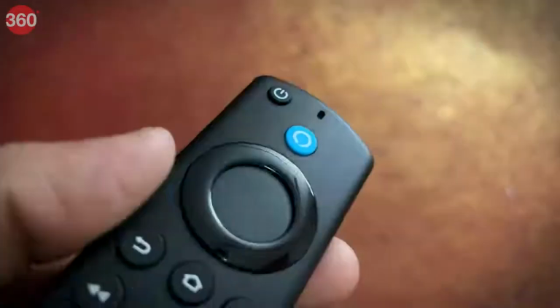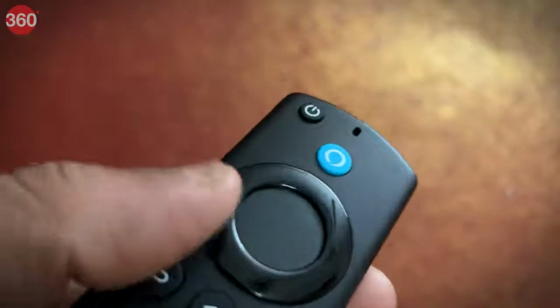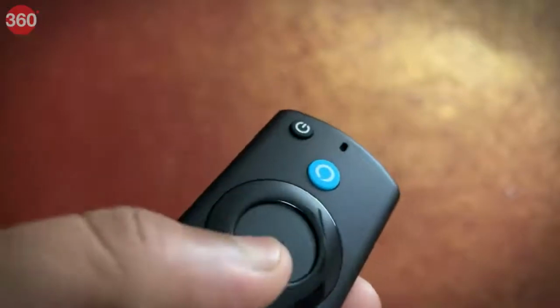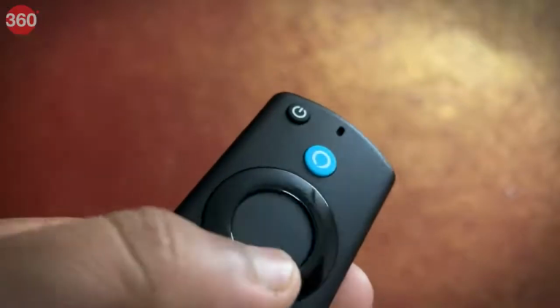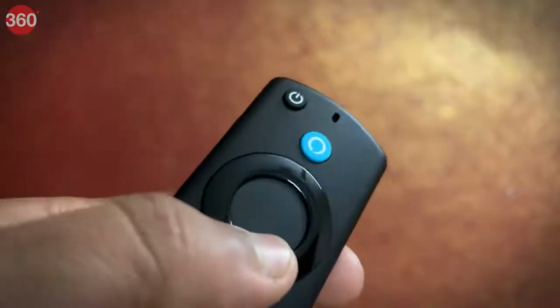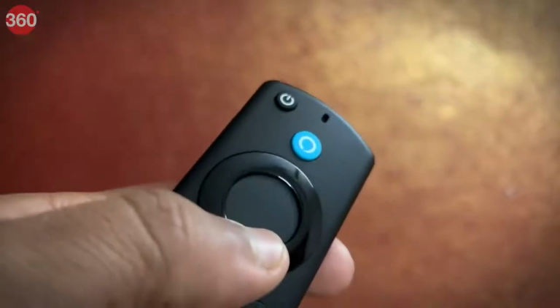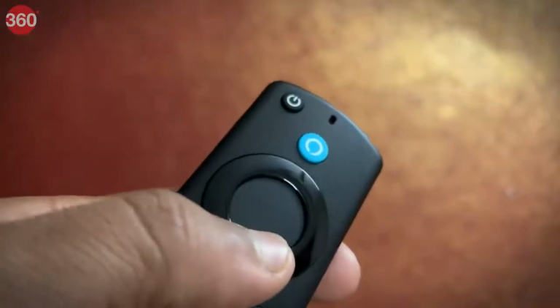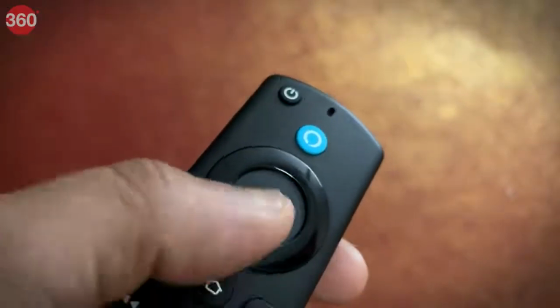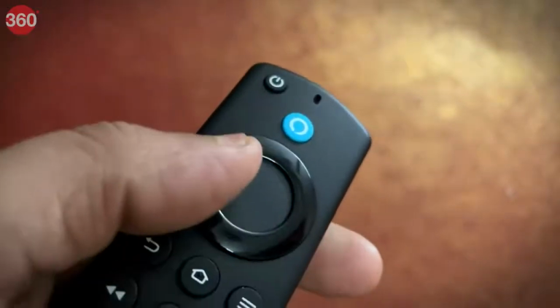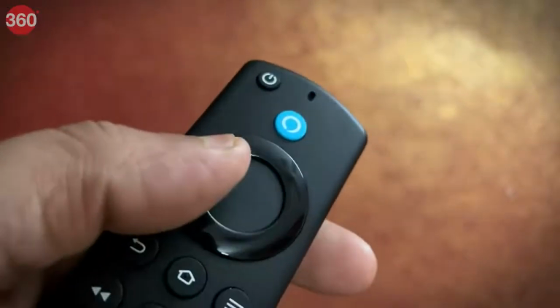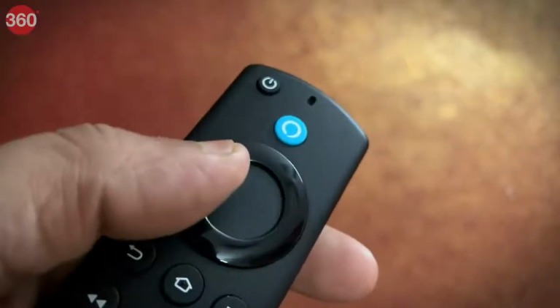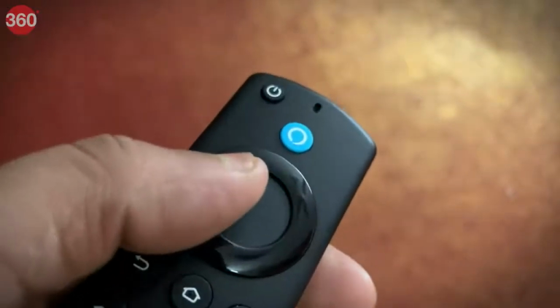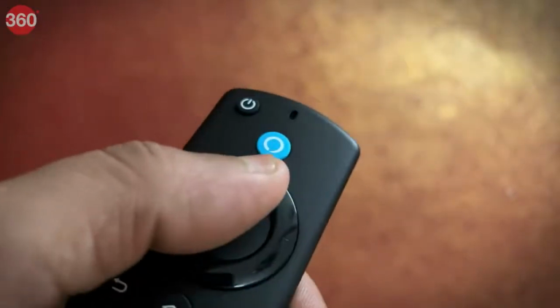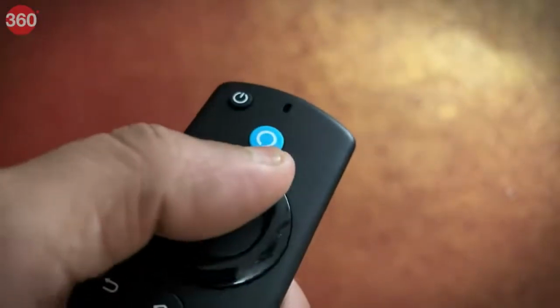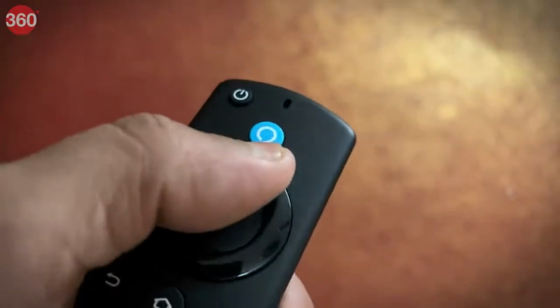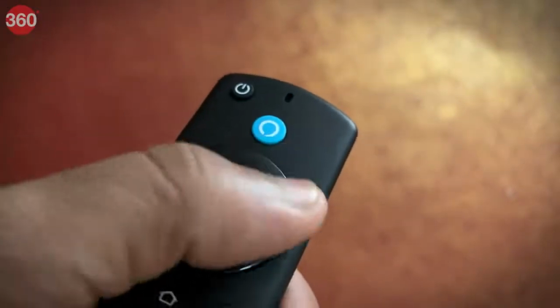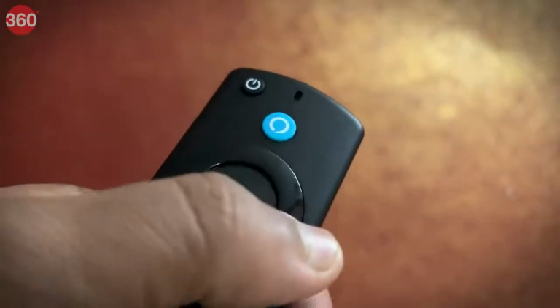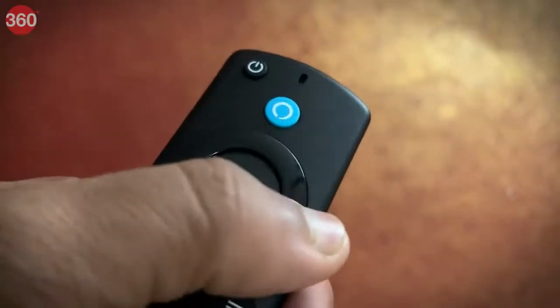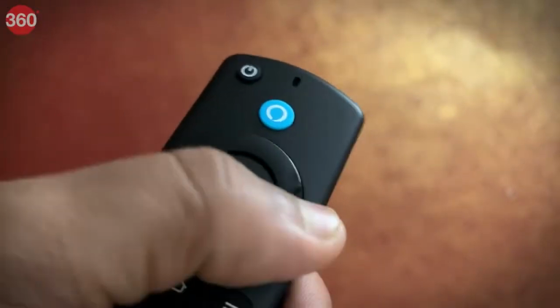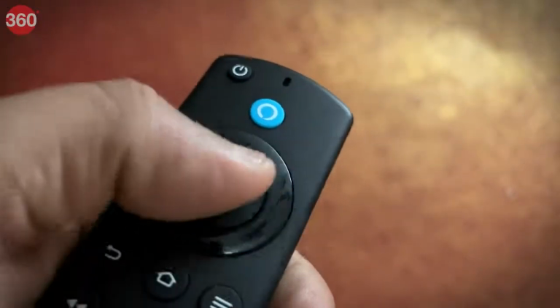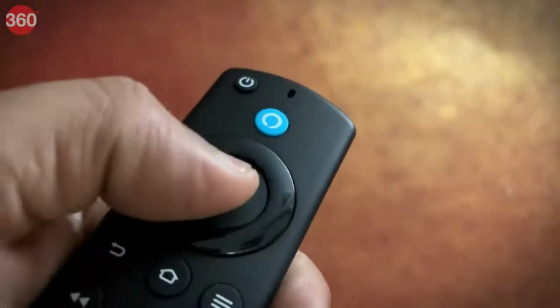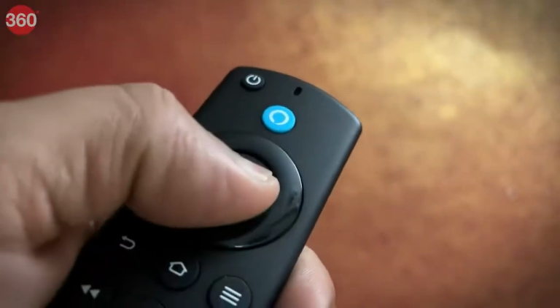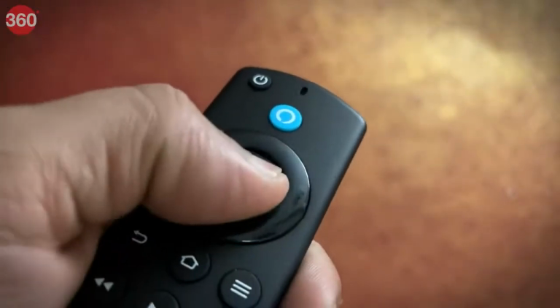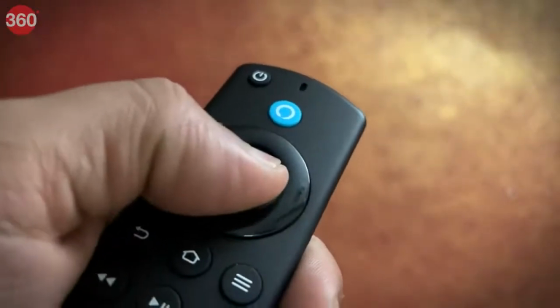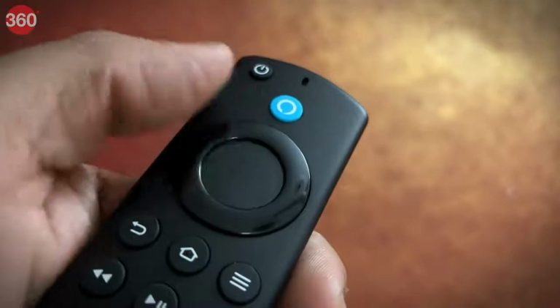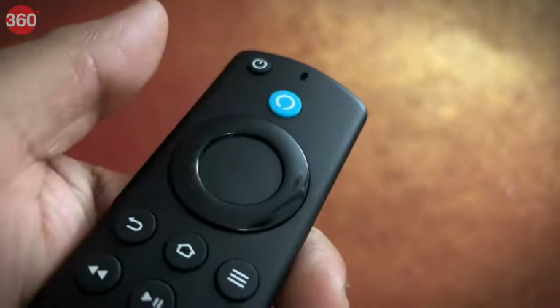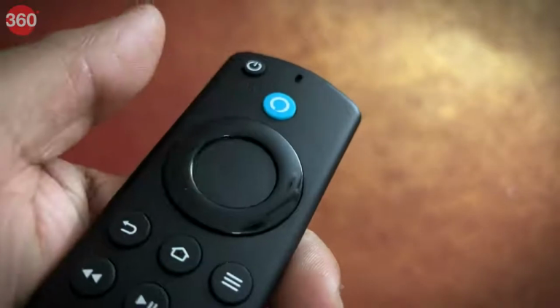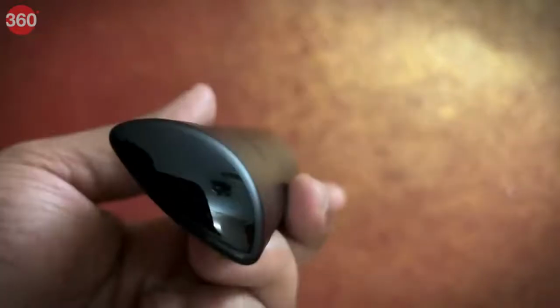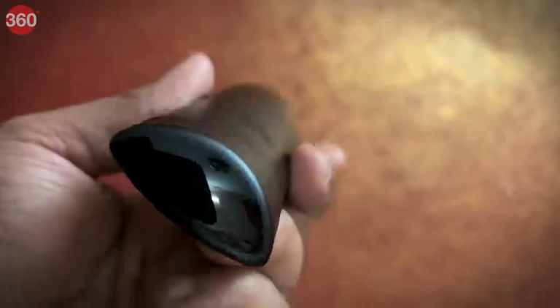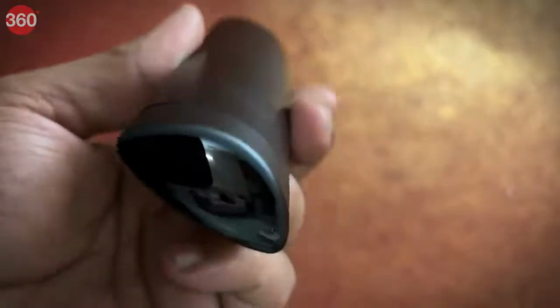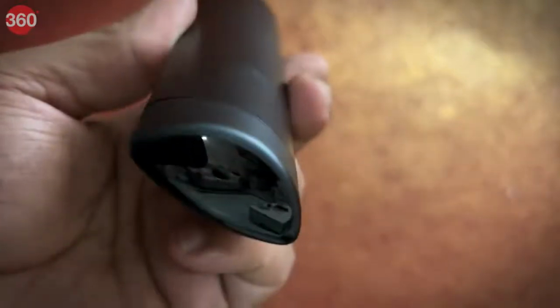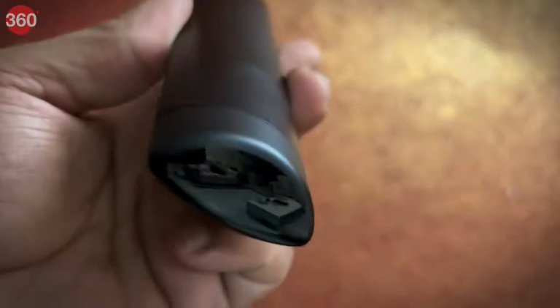Just press and ask Alexa to find, launch, and control content. This is usable with two AAA batteries.